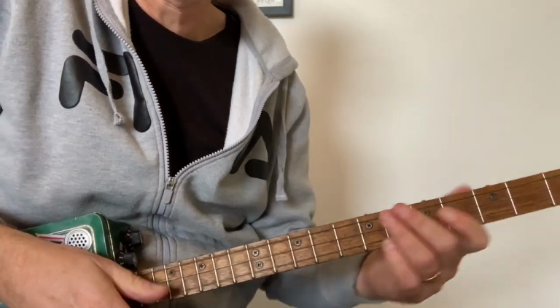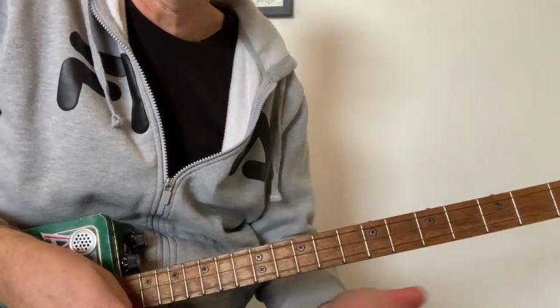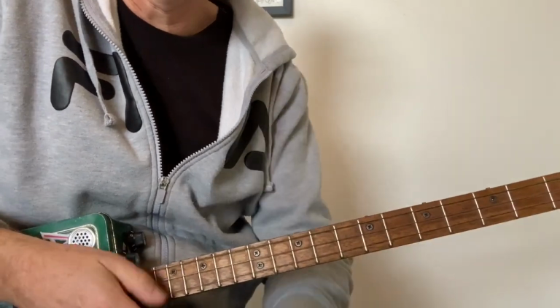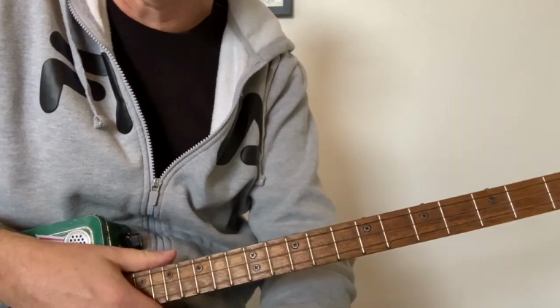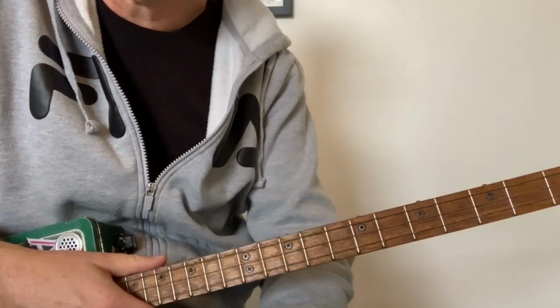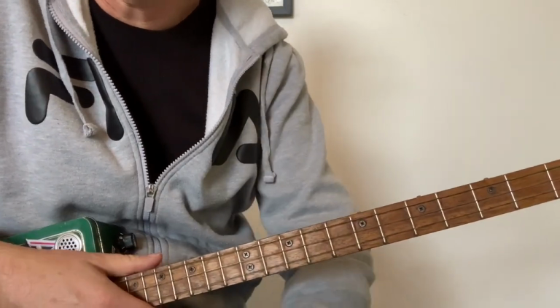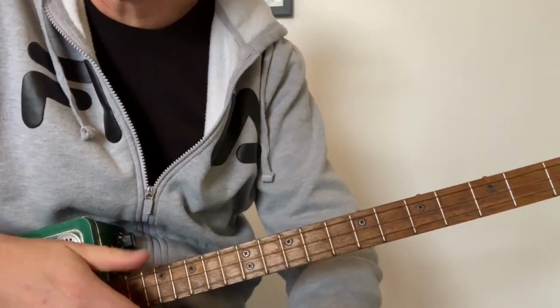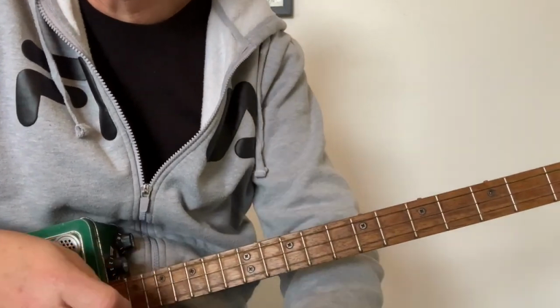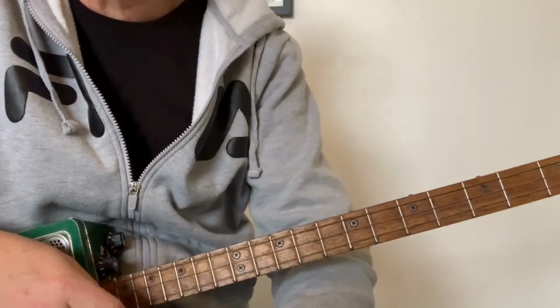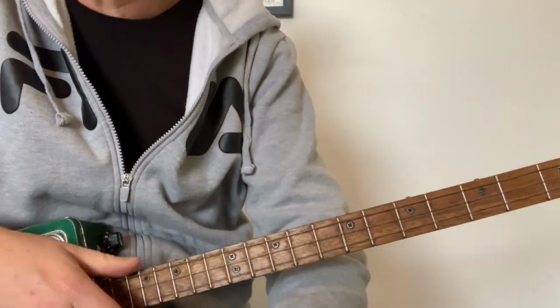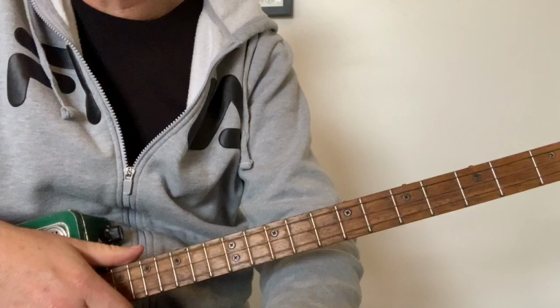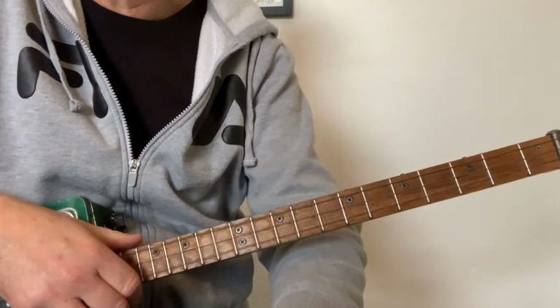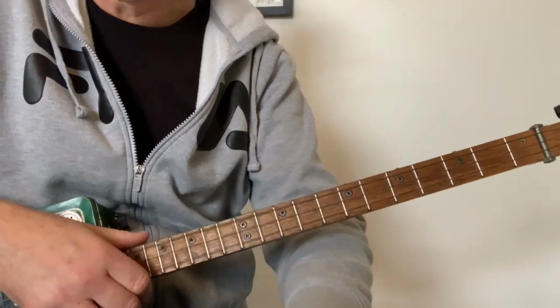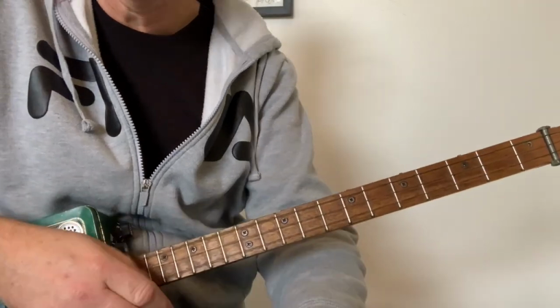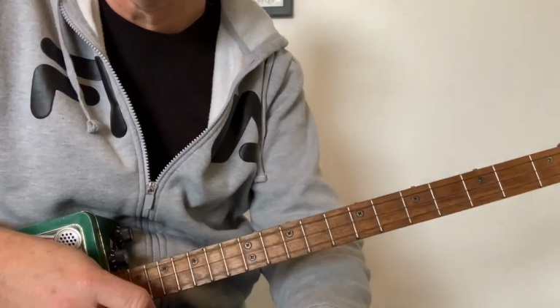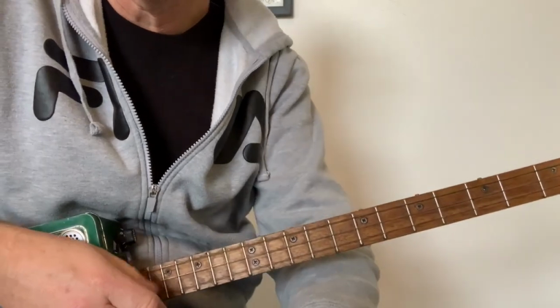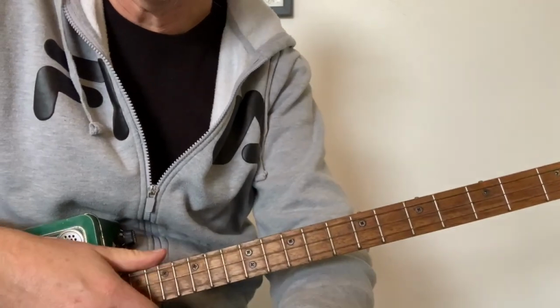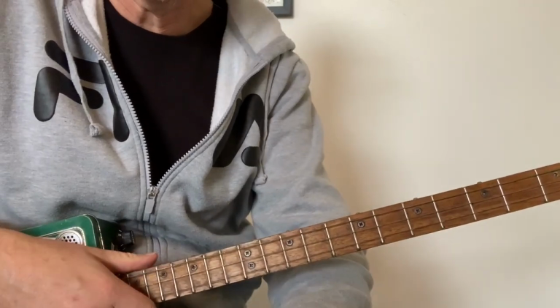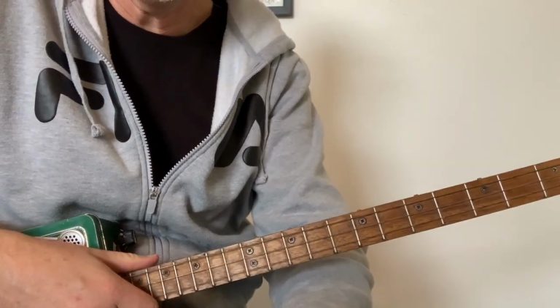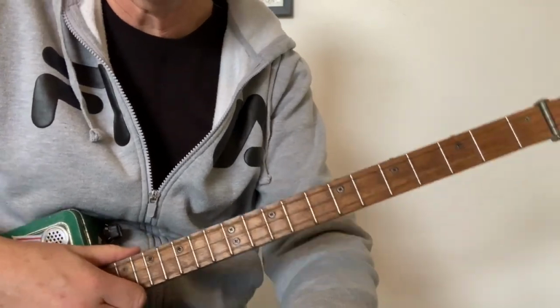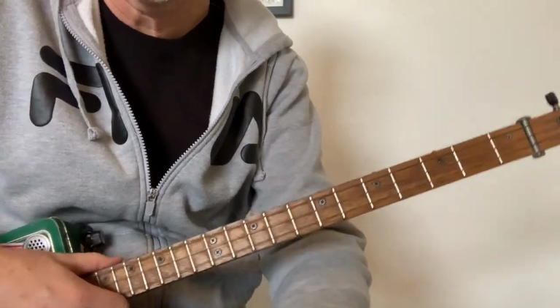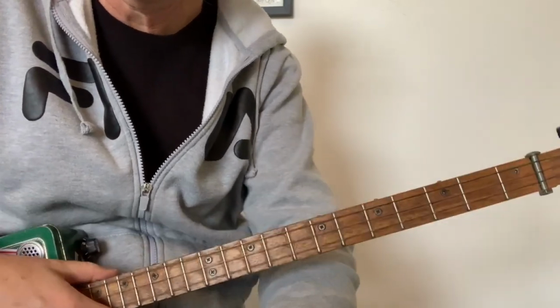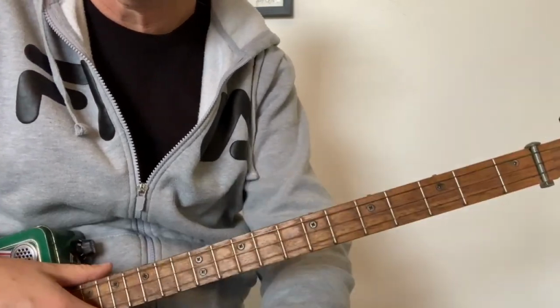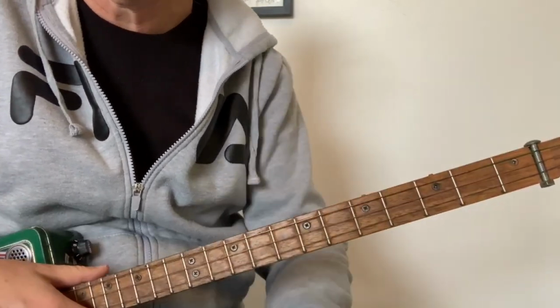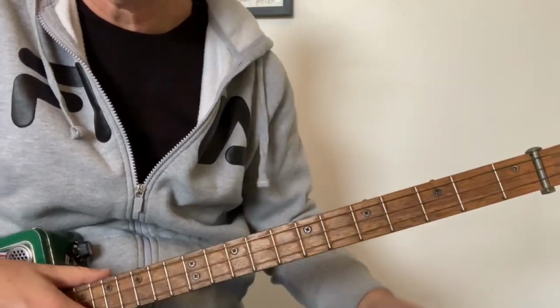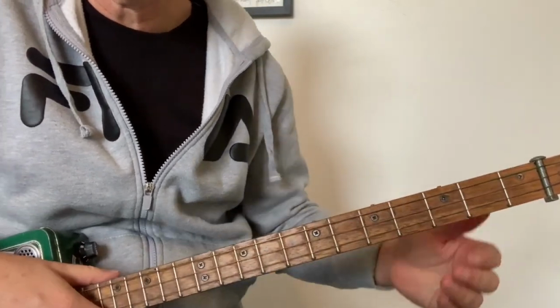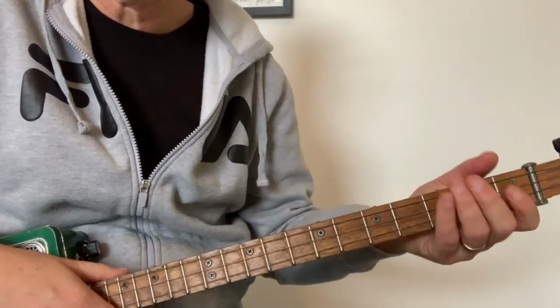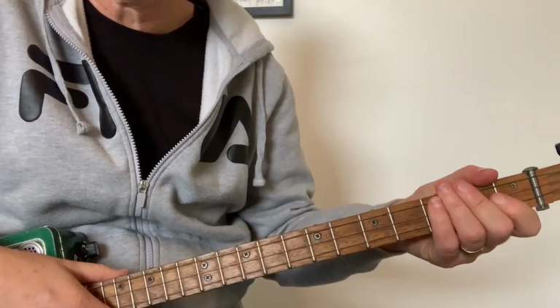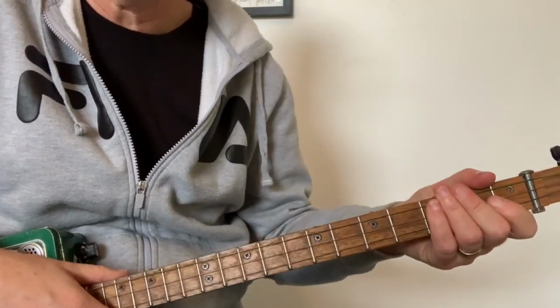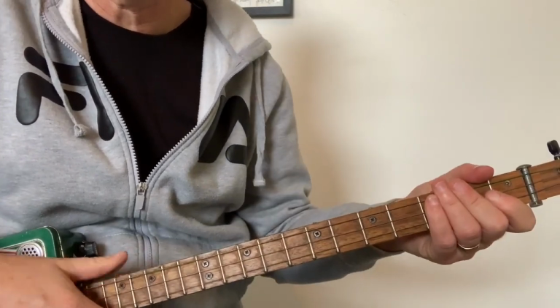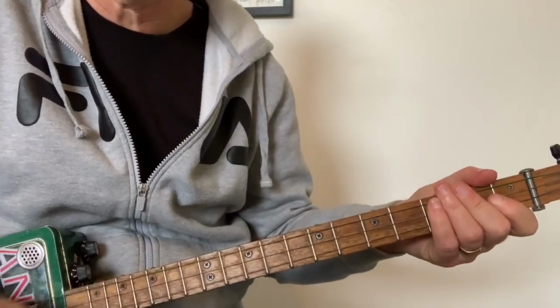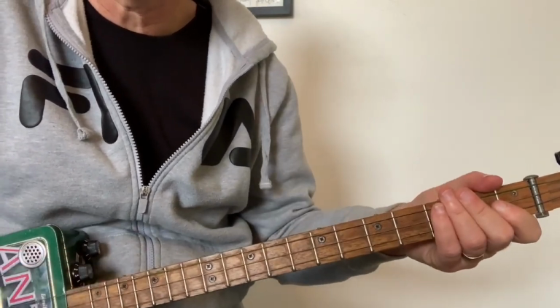This has been 'Dock of the Bay' by Otis Redding. Let's jump straight into that tutorial.